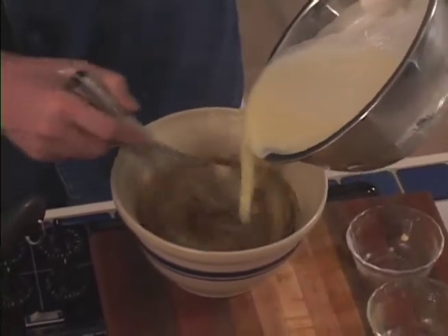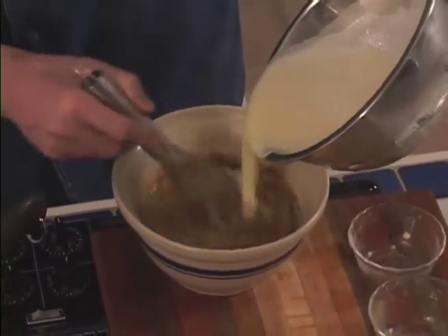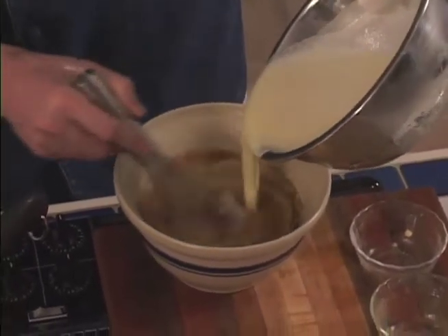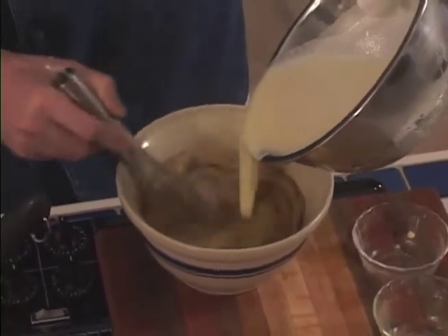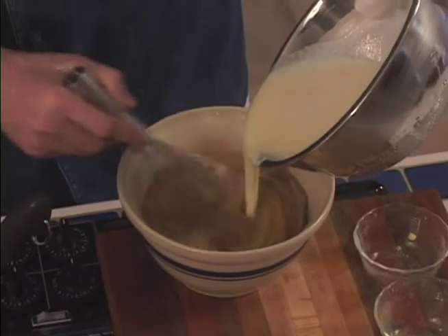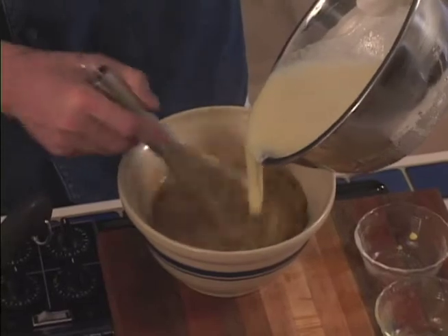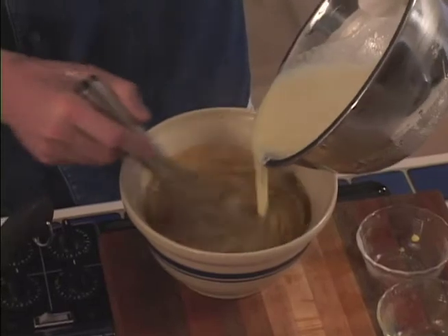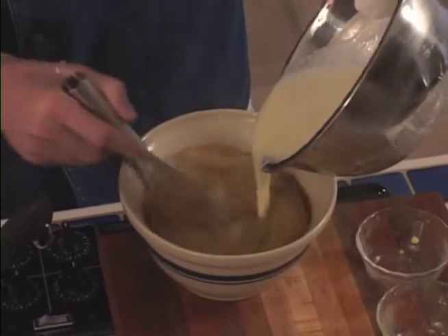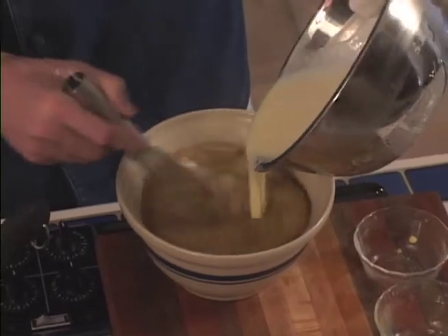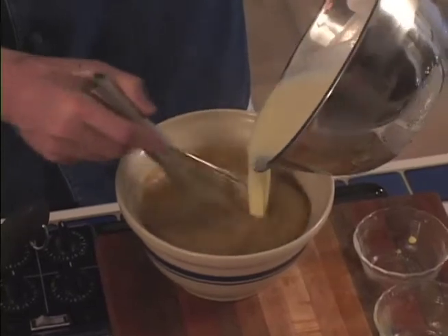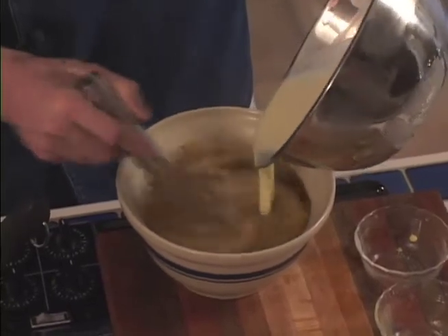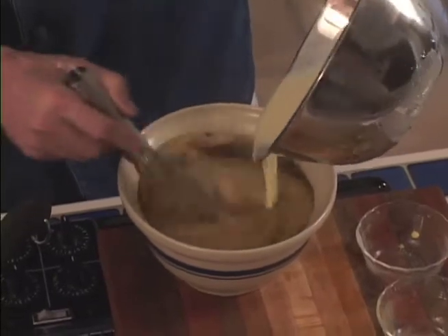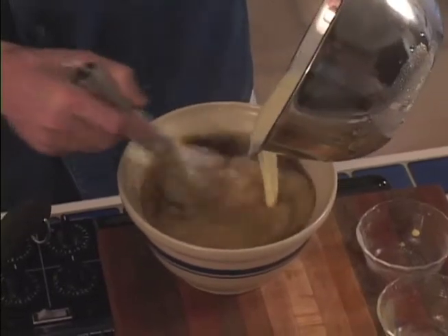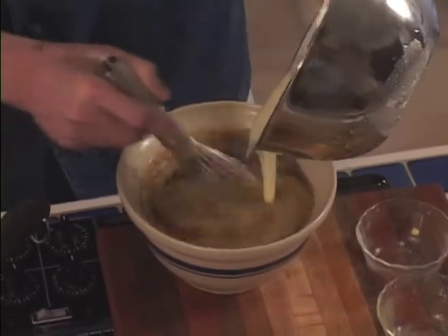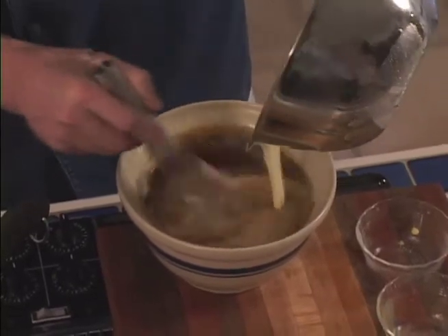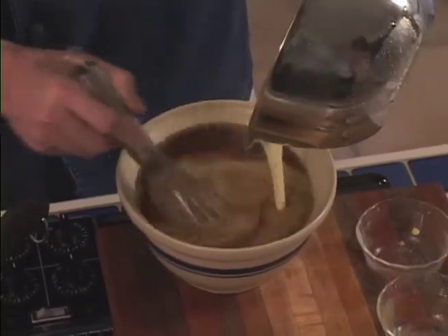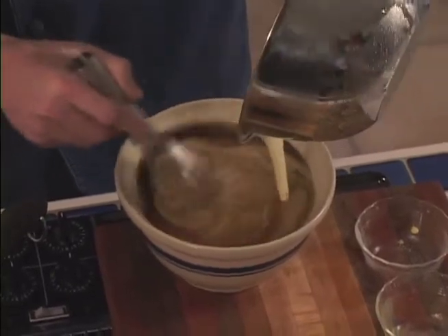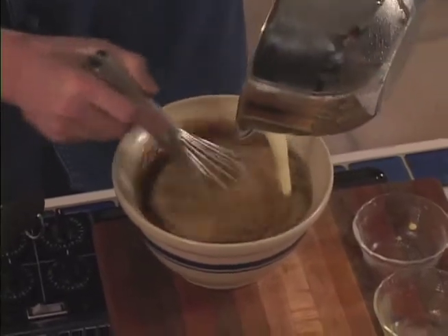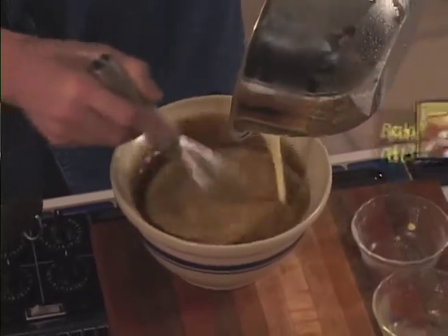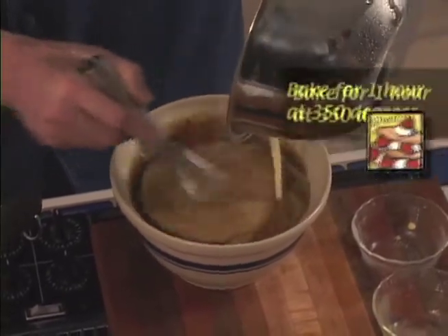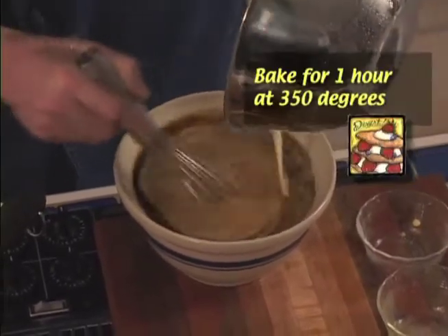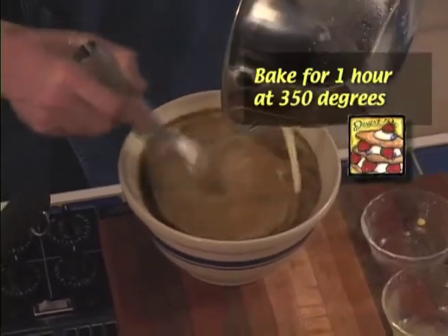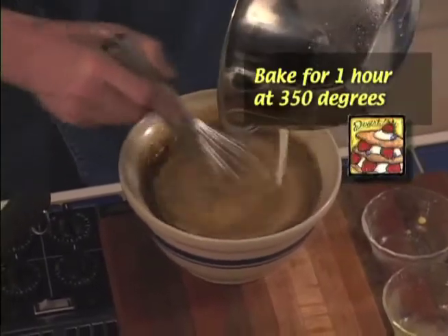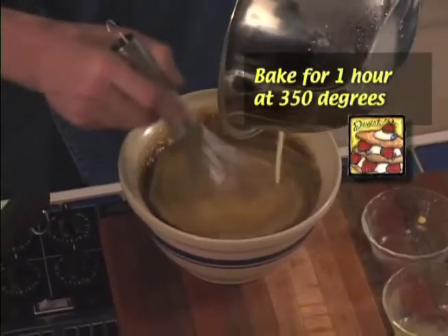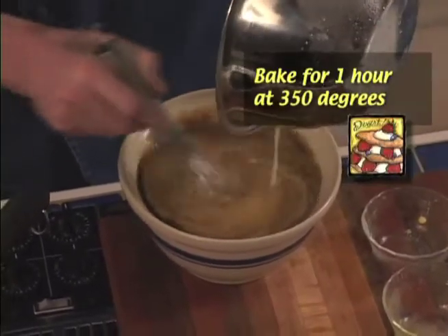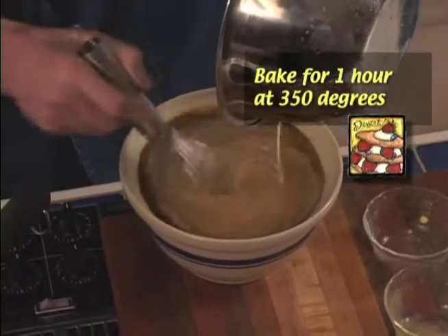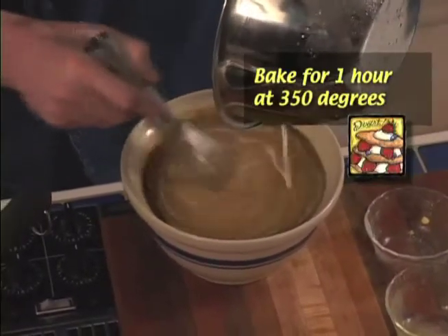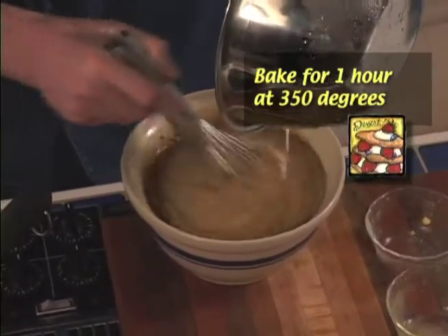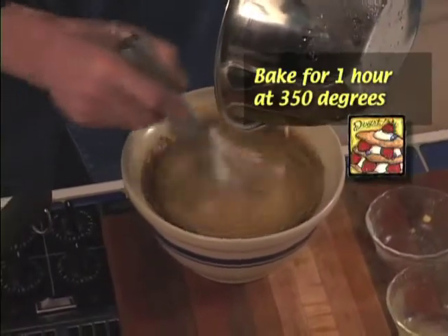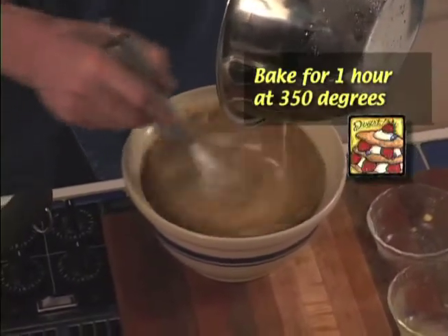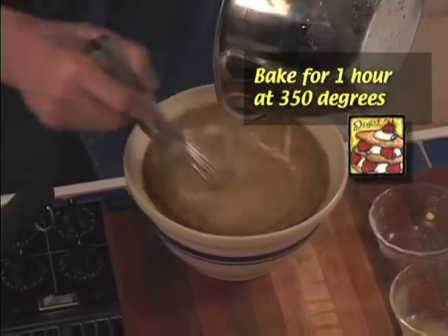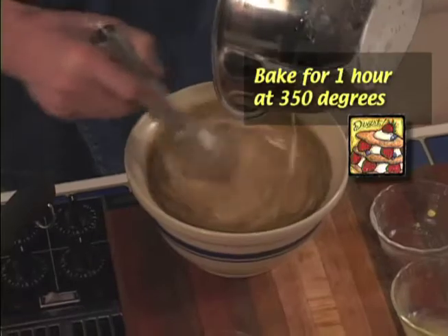Once this is done, all that's left to do is pop this in a greased baking dish for an hour at 350.